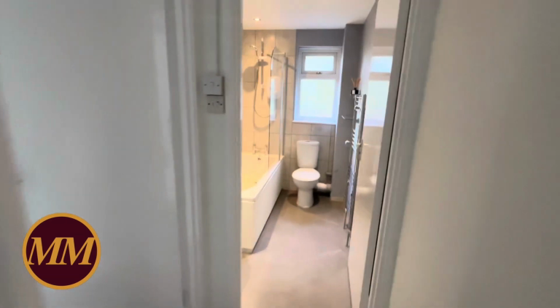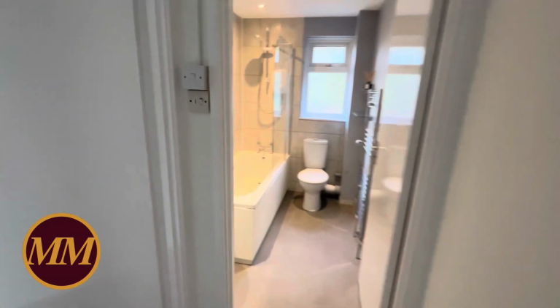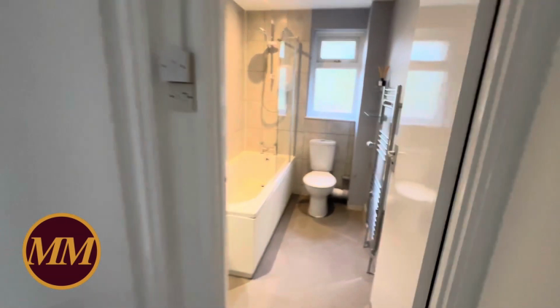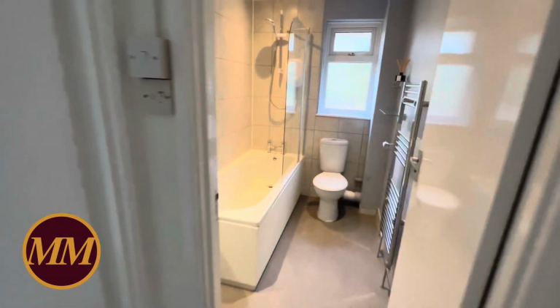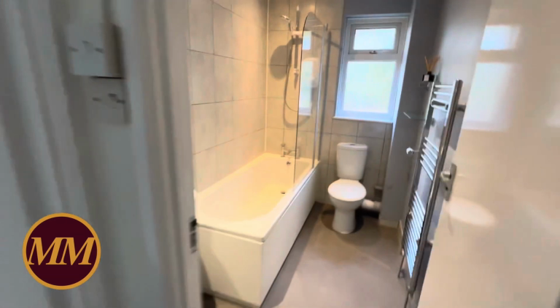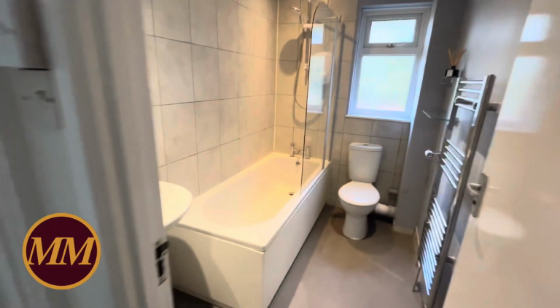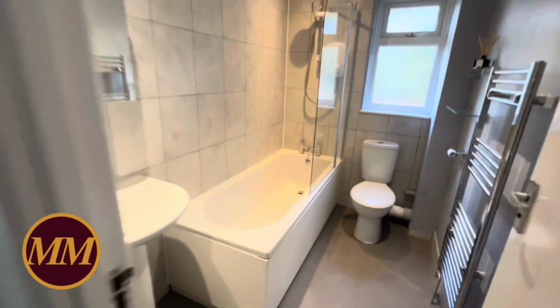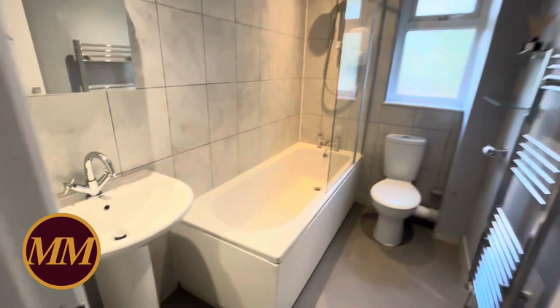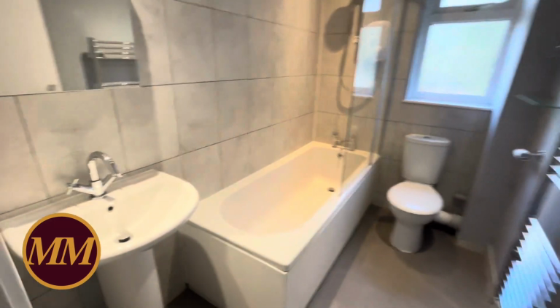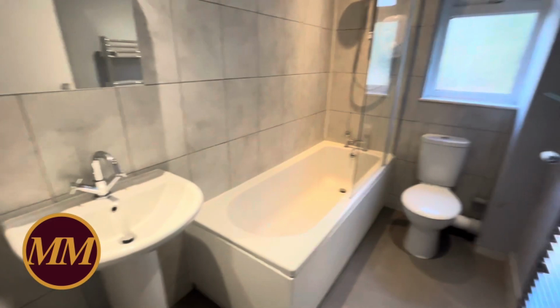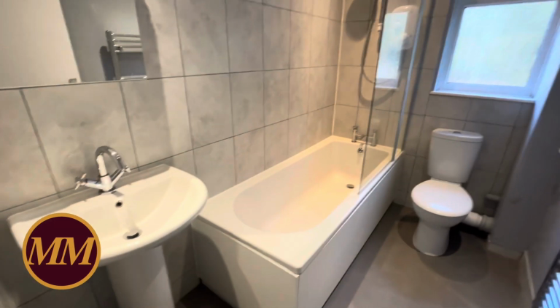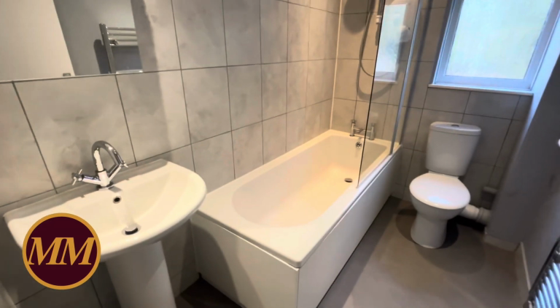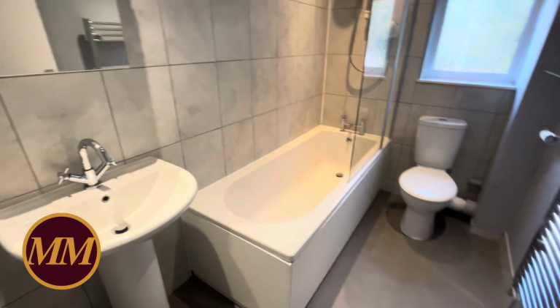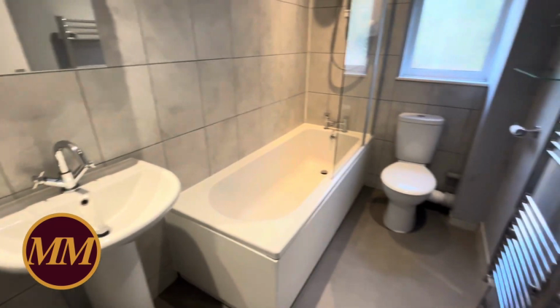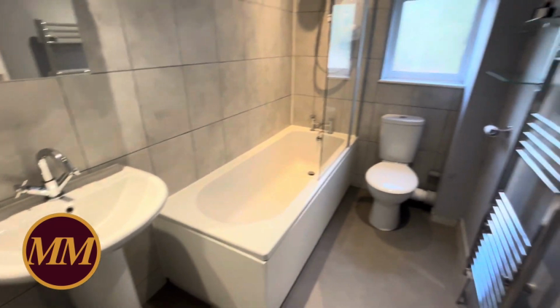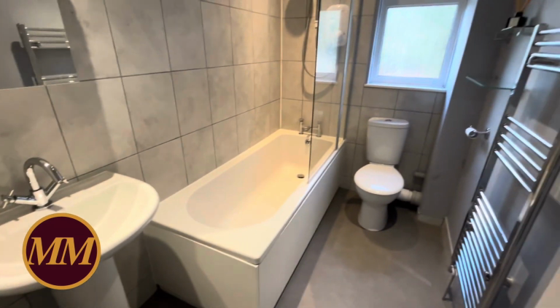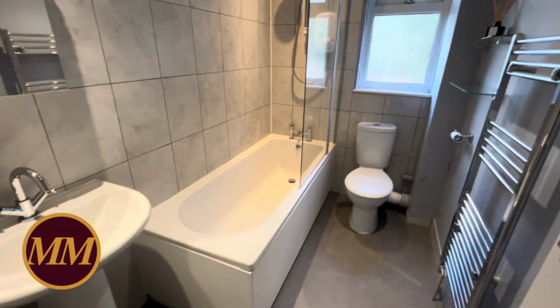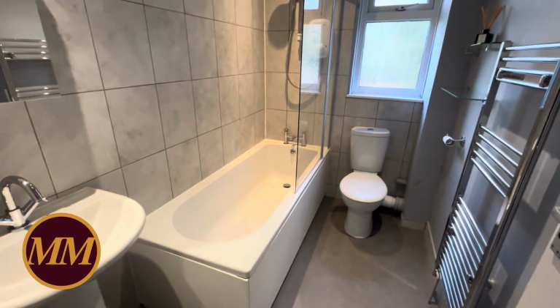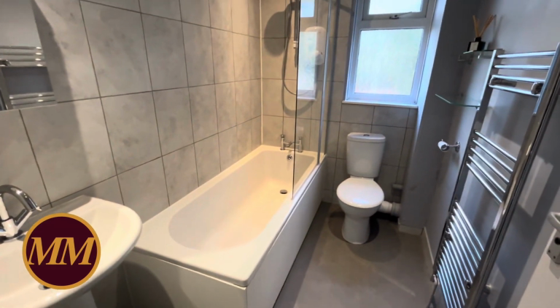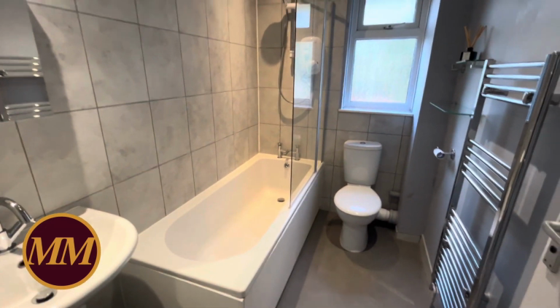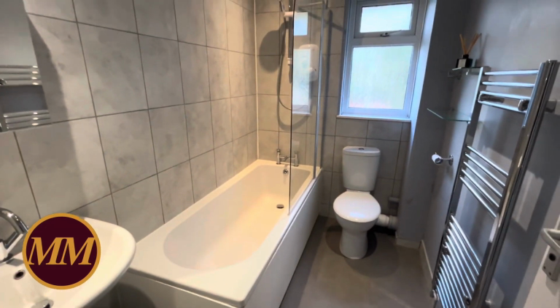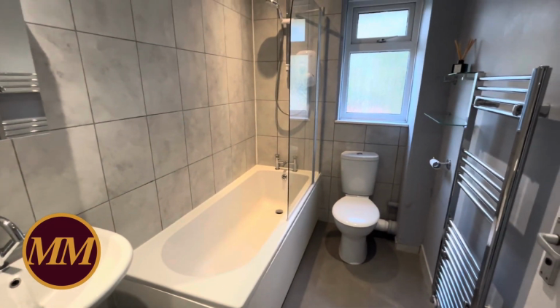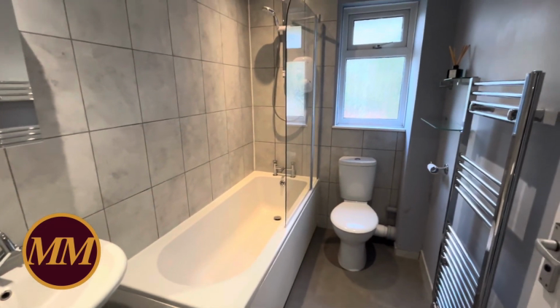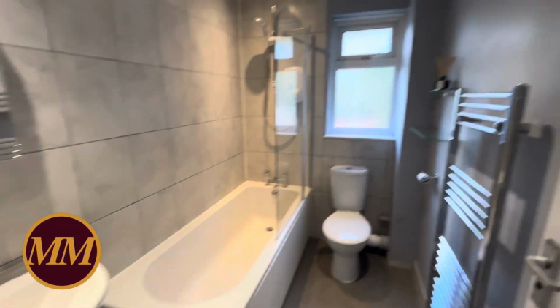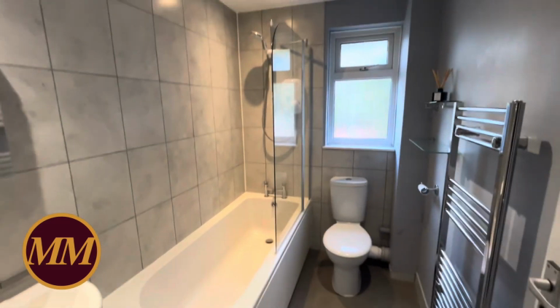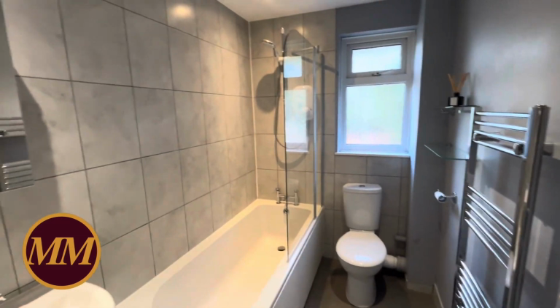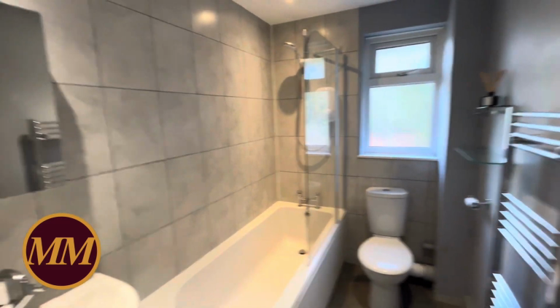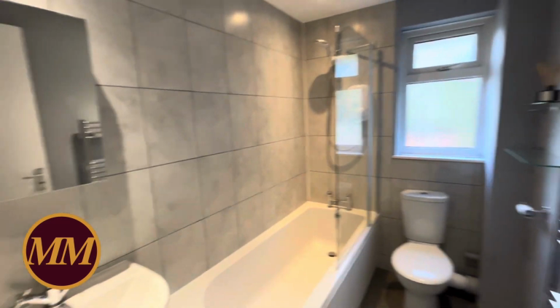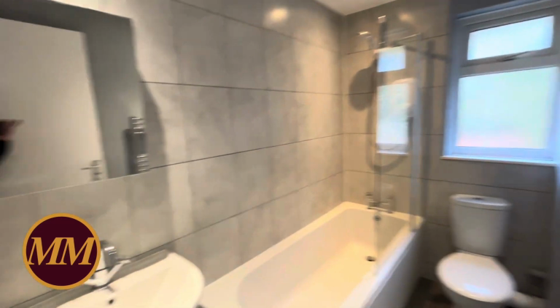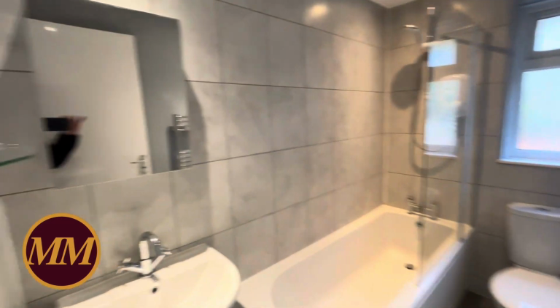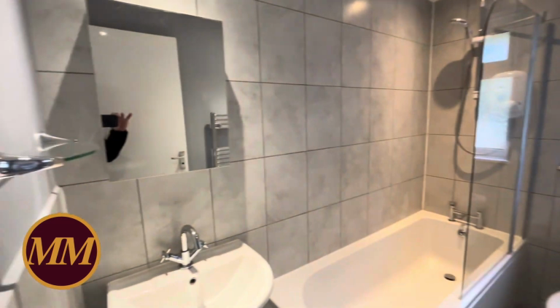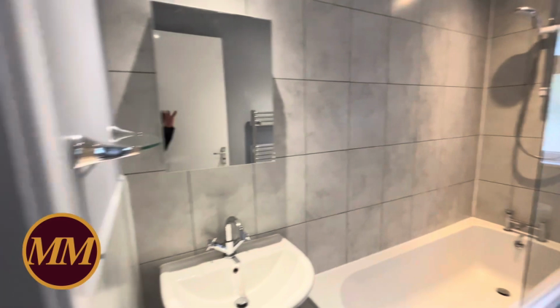The bathroom, as mentioned, has all been revamped — a nice white suite, tiled walls, with a window for natural ventilation.